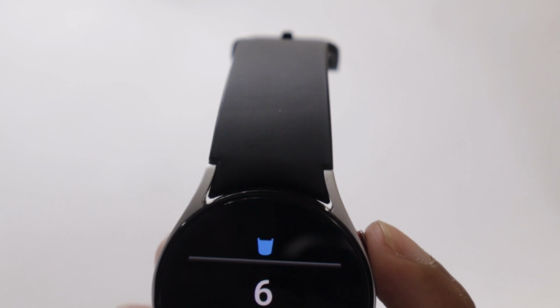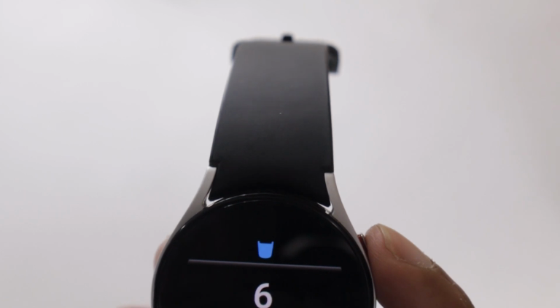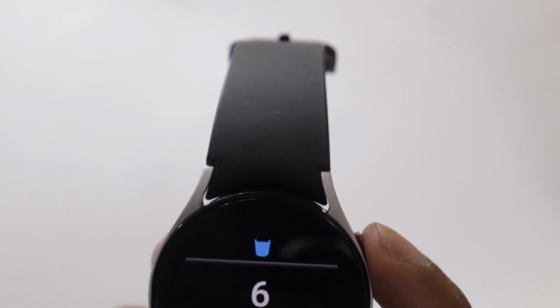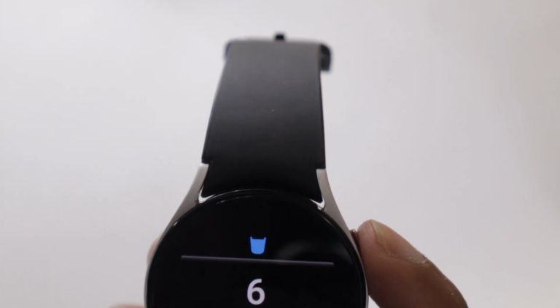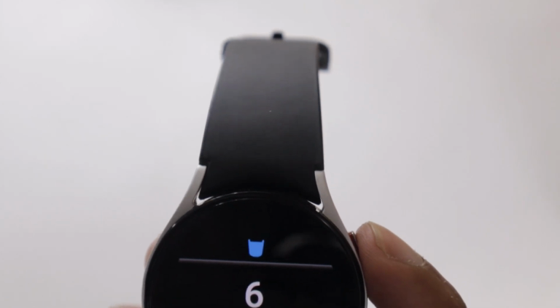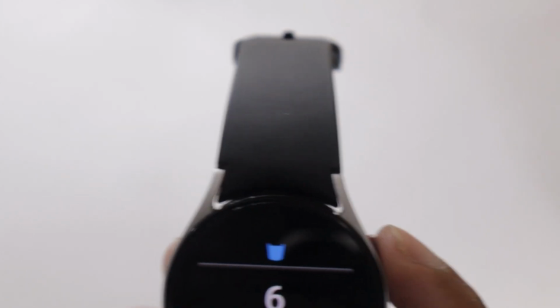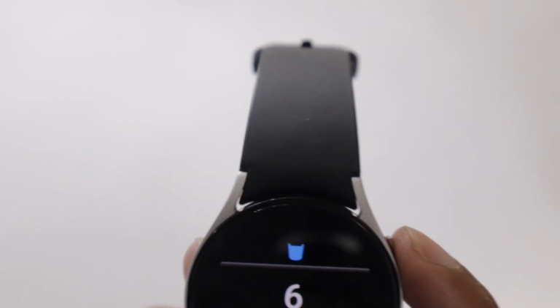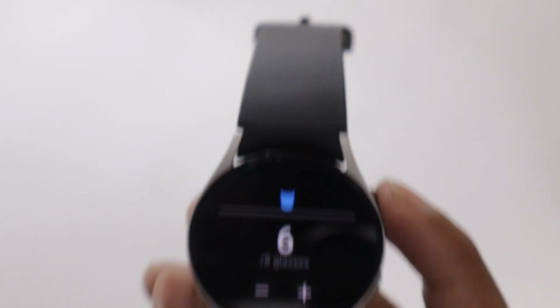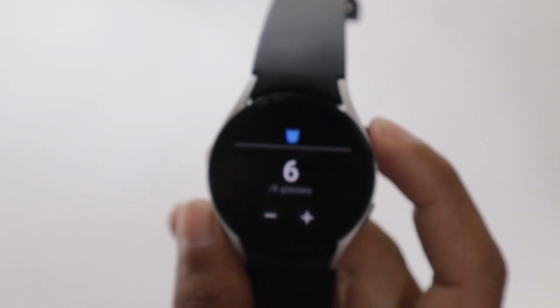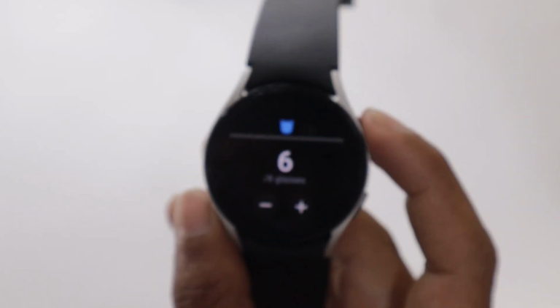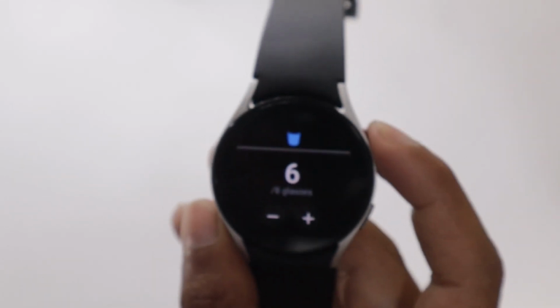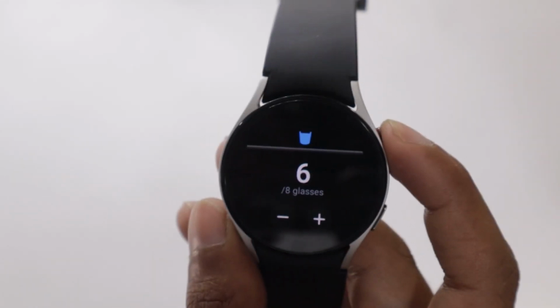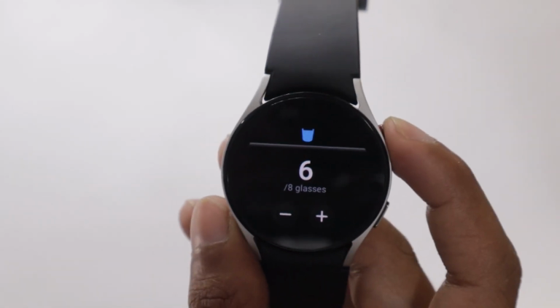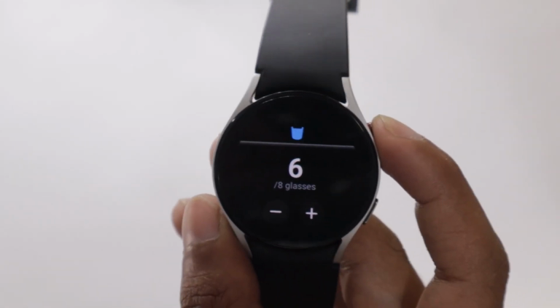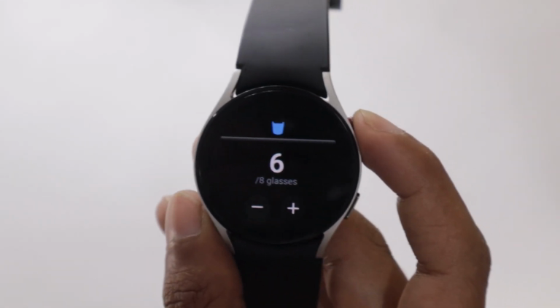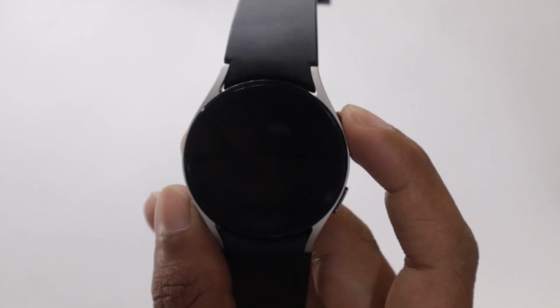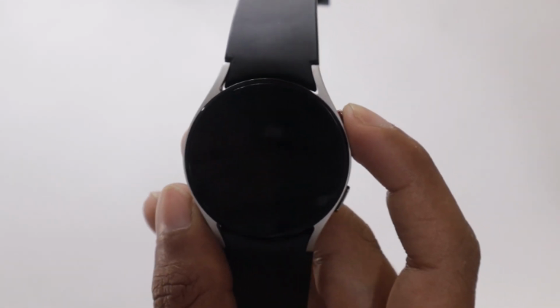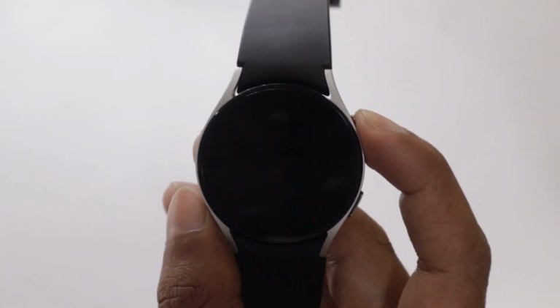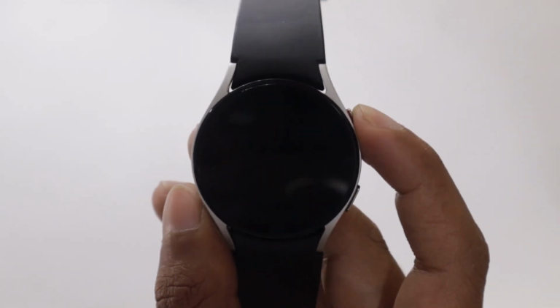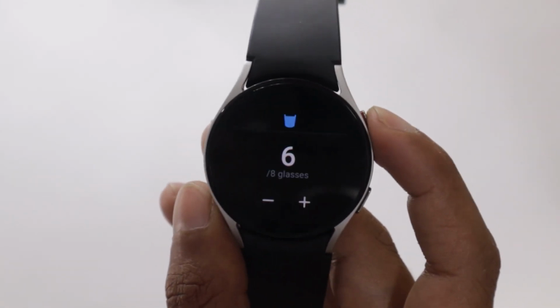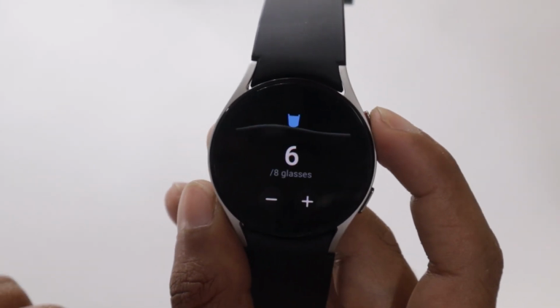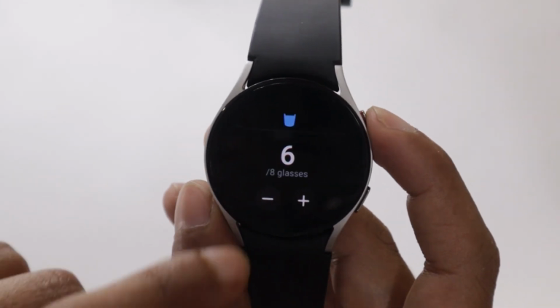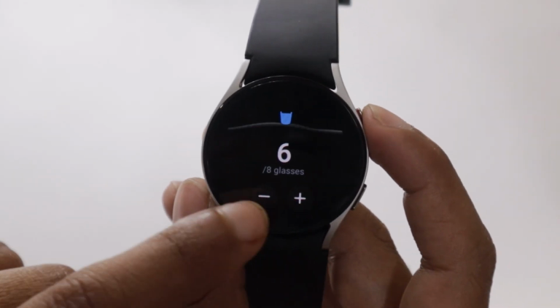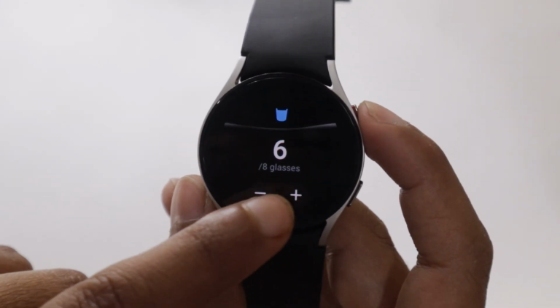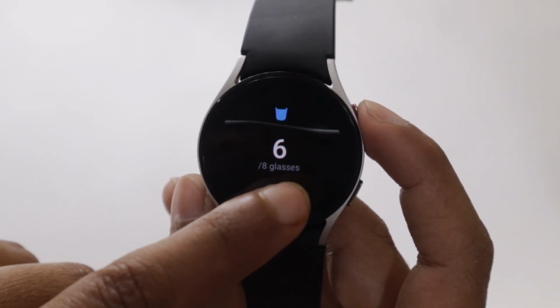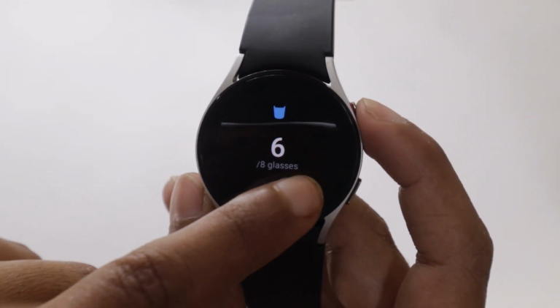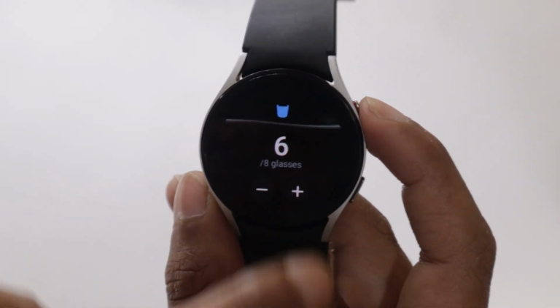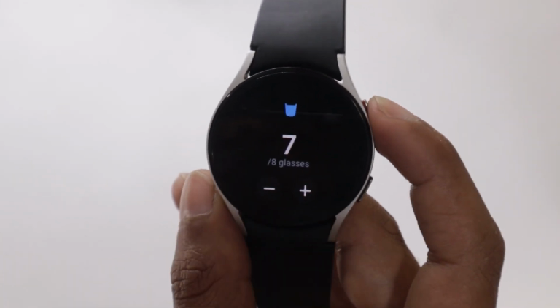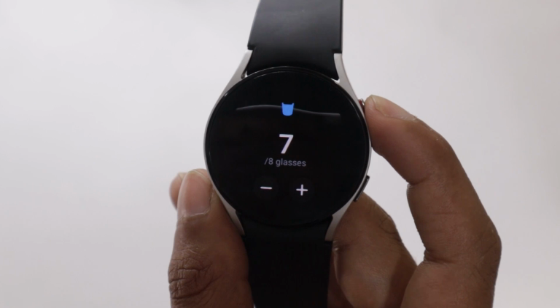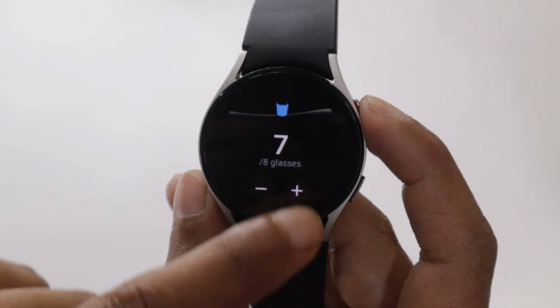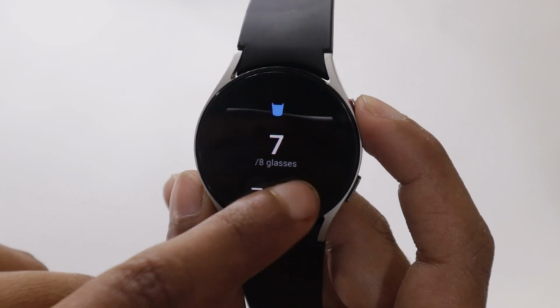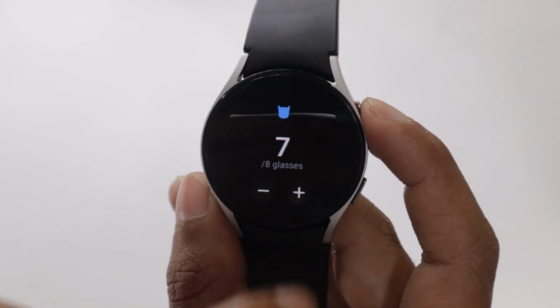In this video, I am going to show you how you can set reminders for drinking water on your Samsung Galaxy Watch 5.